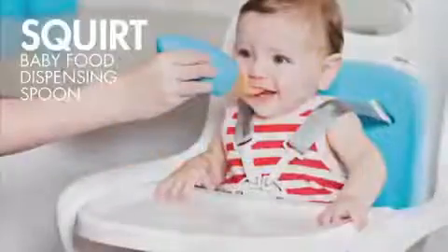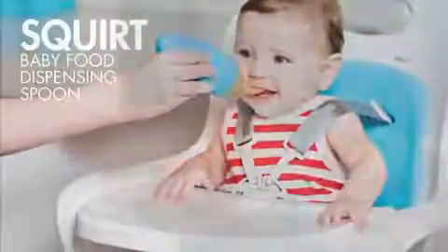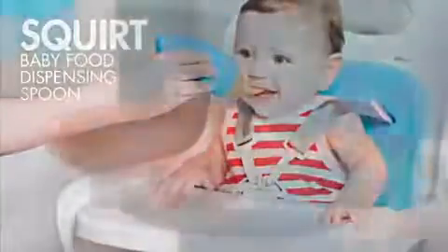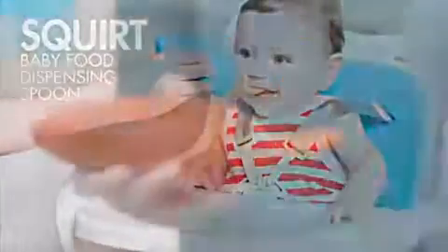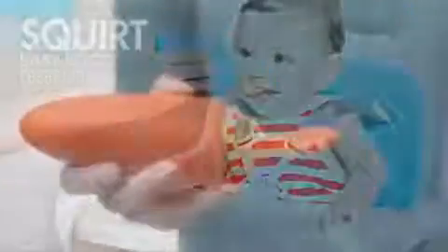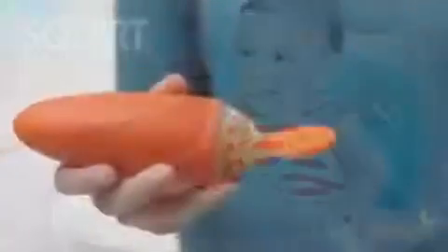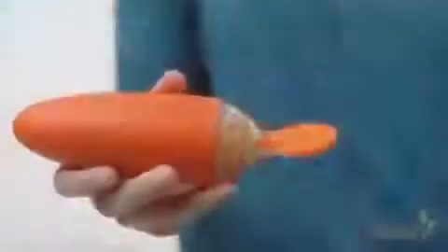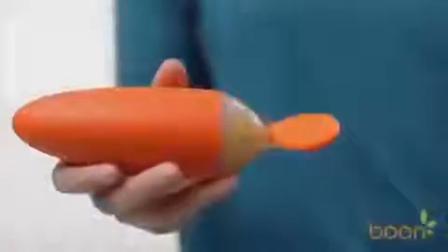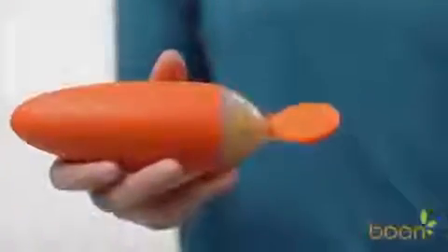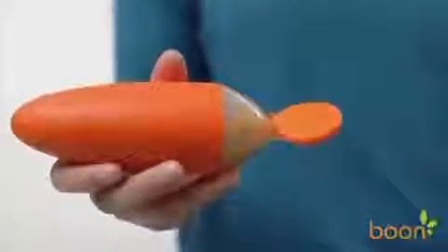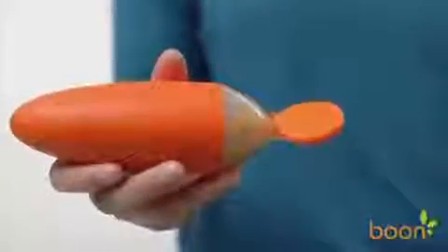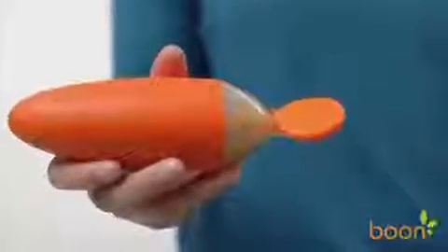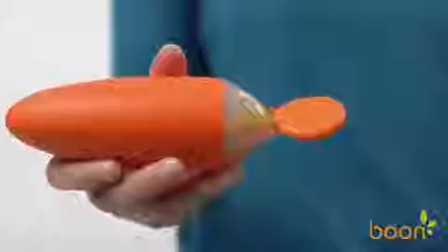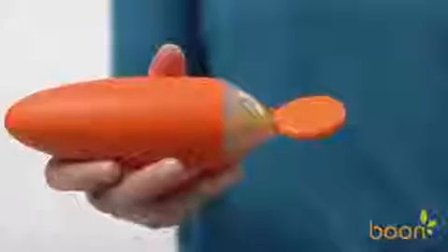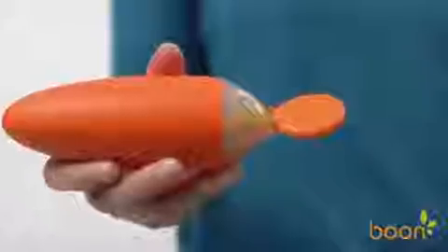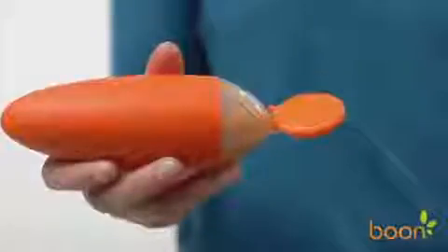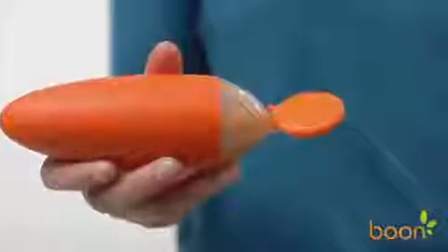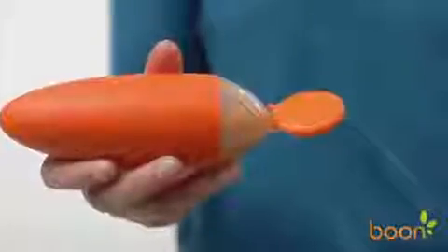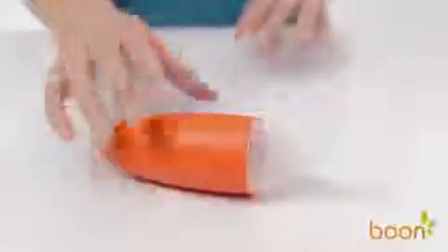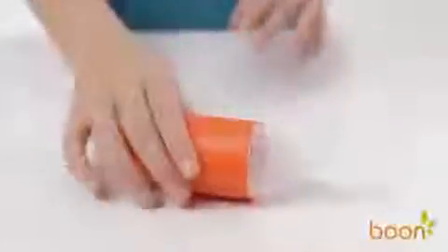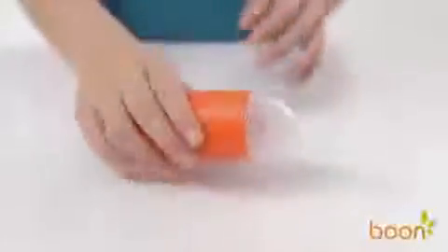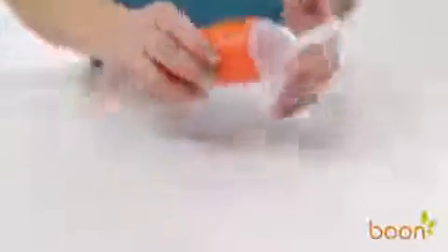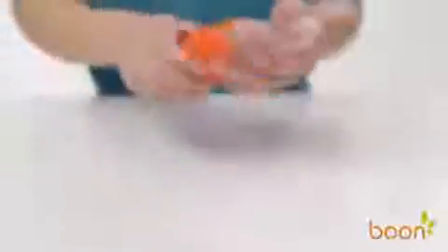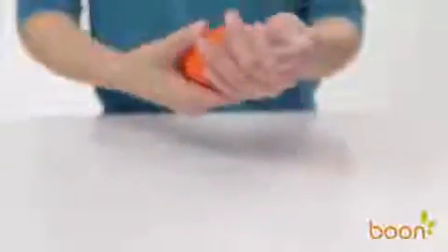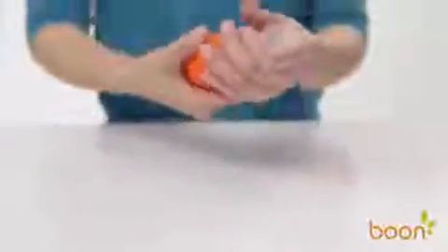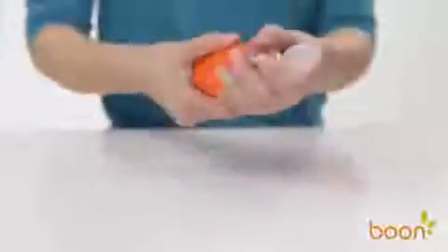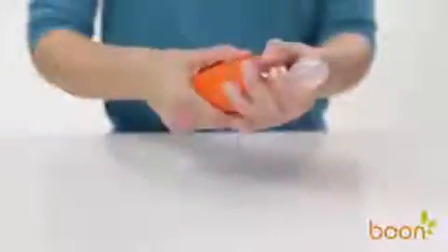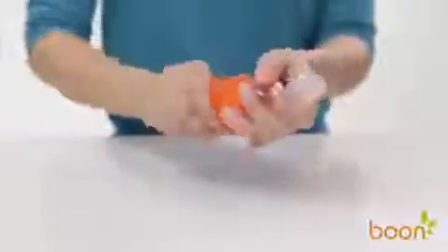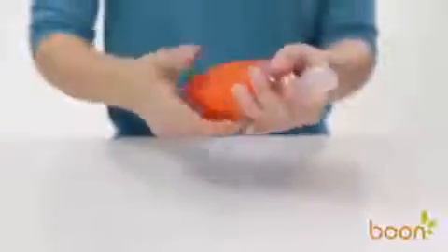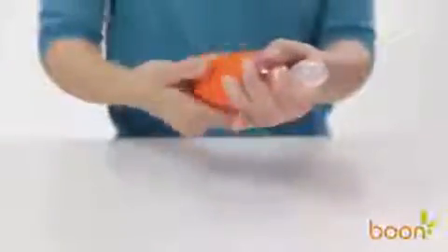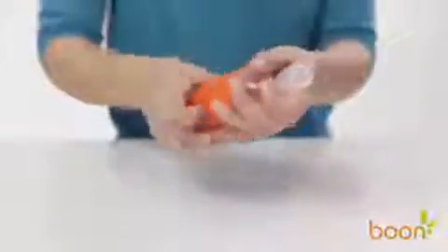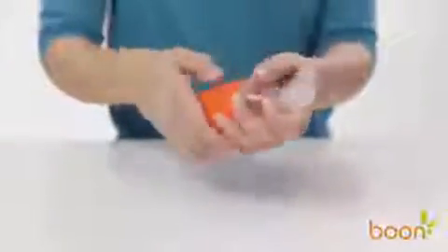Boon Squirt isn't just a spoon, it's a revelation! With its simple, easy-to-clean, two-piece design,